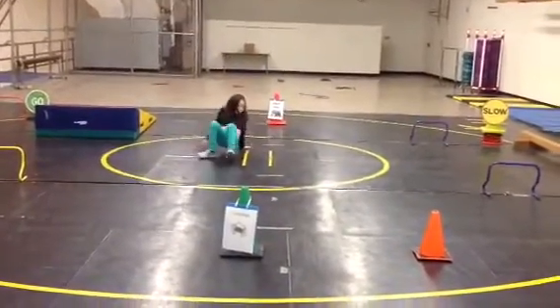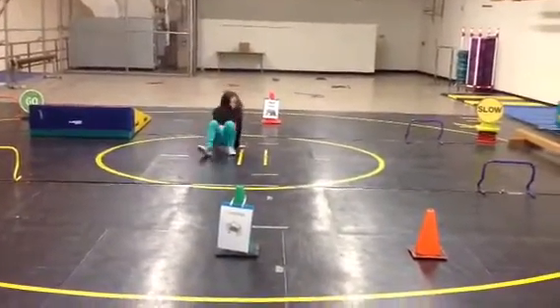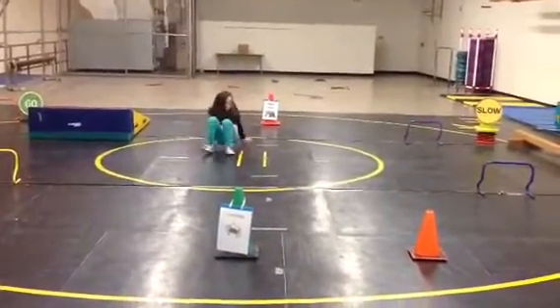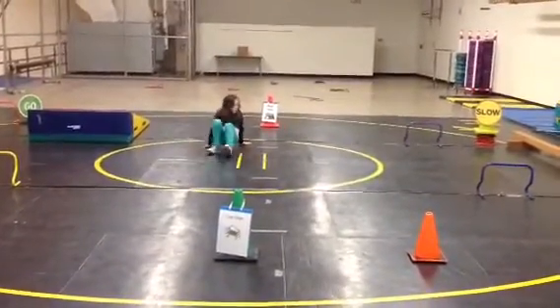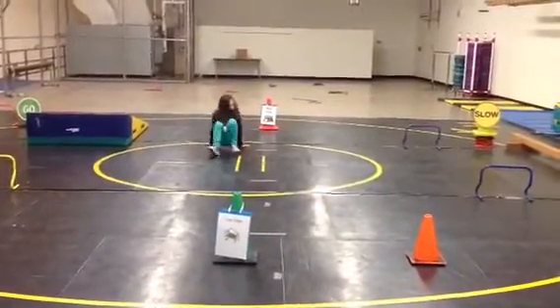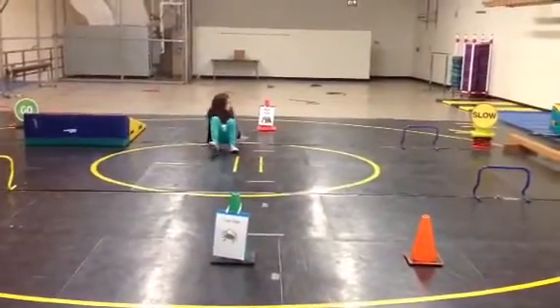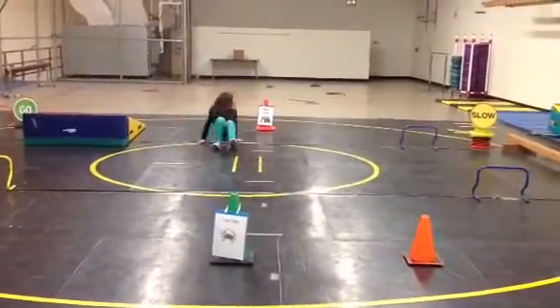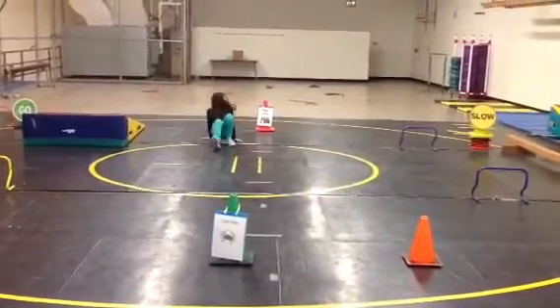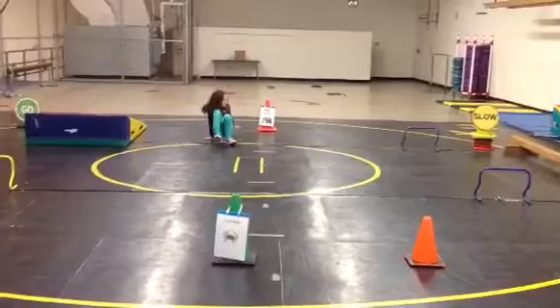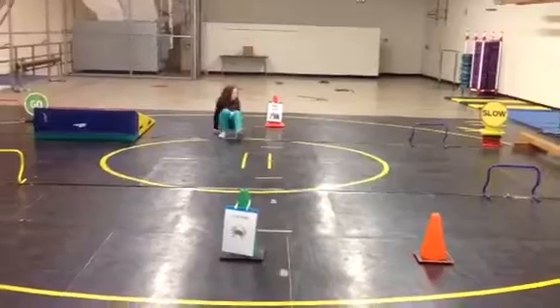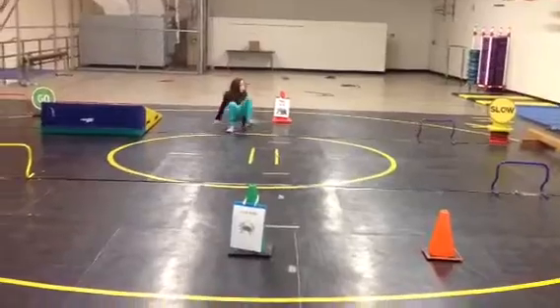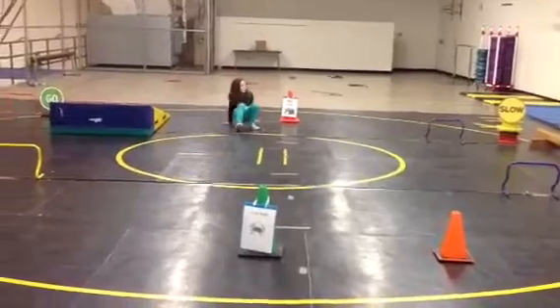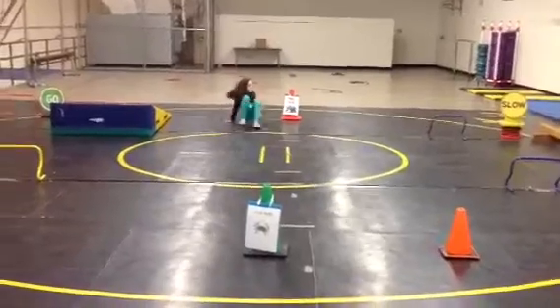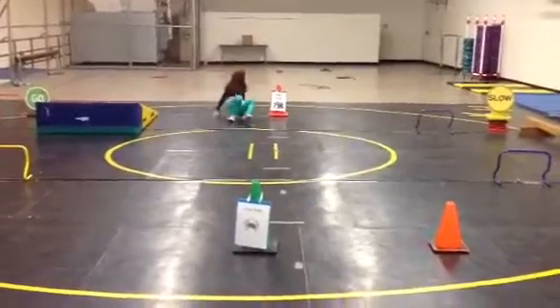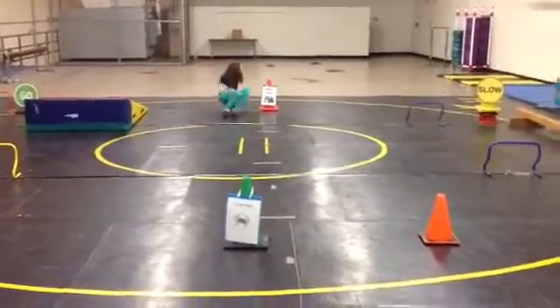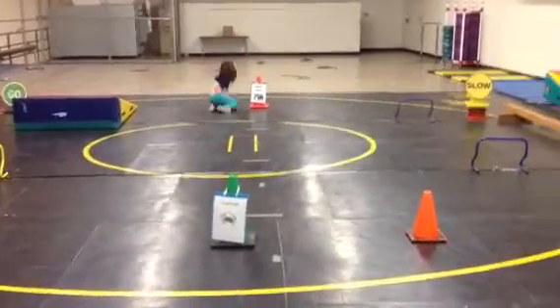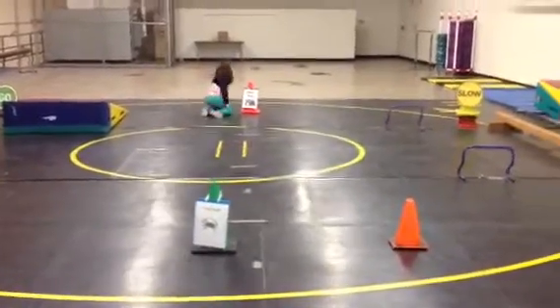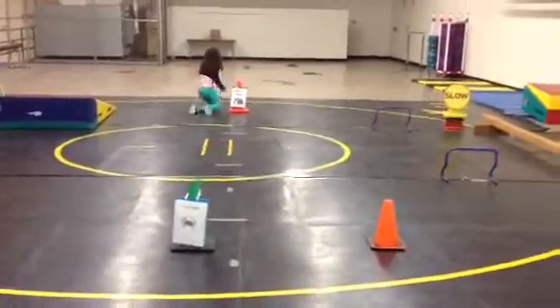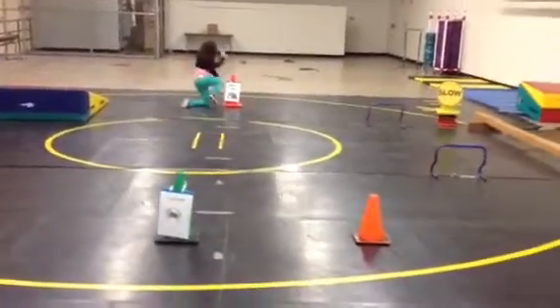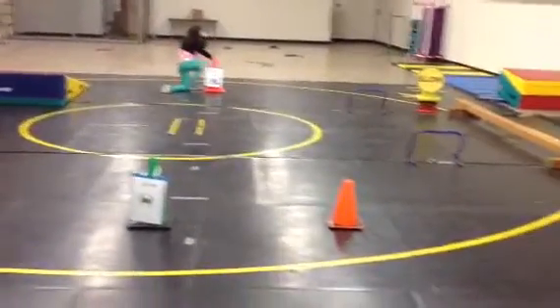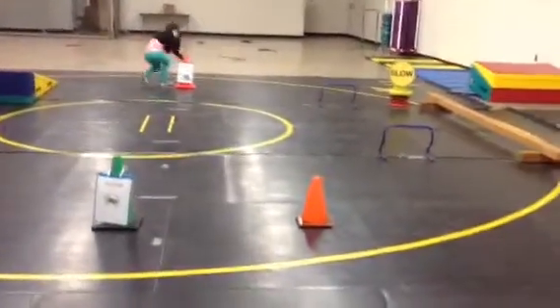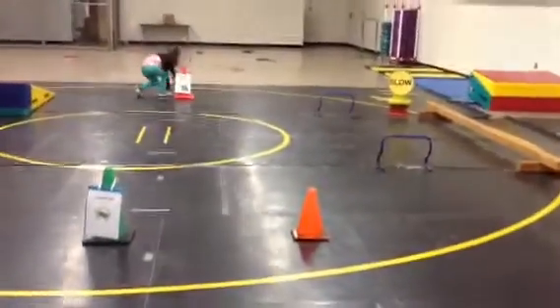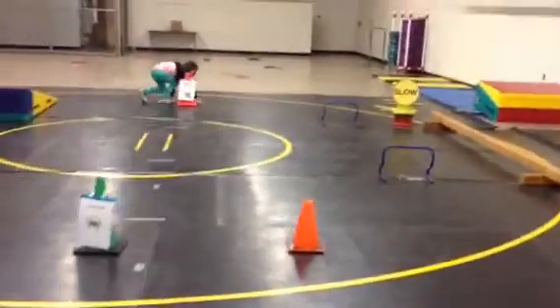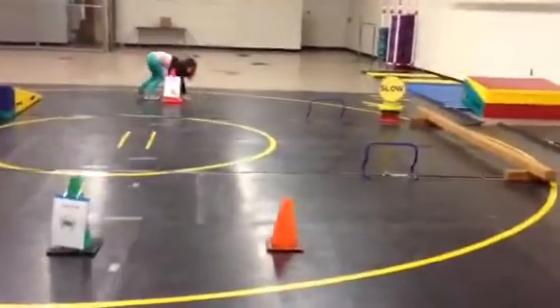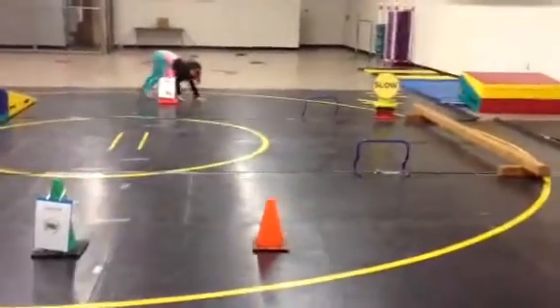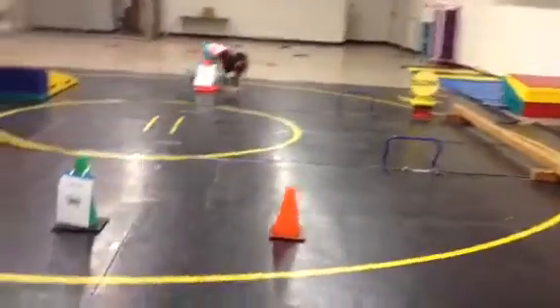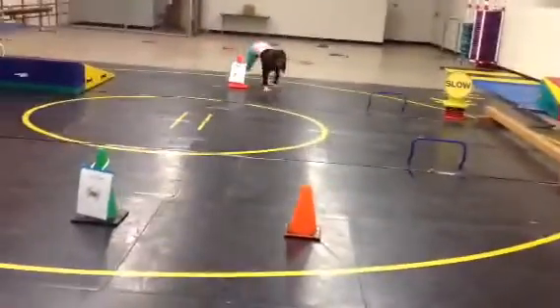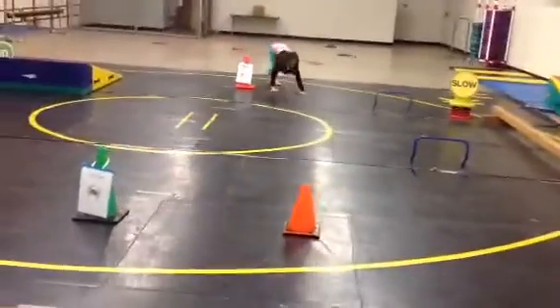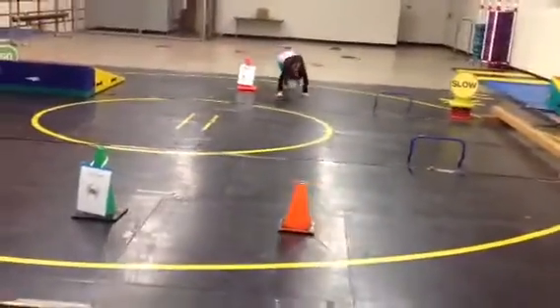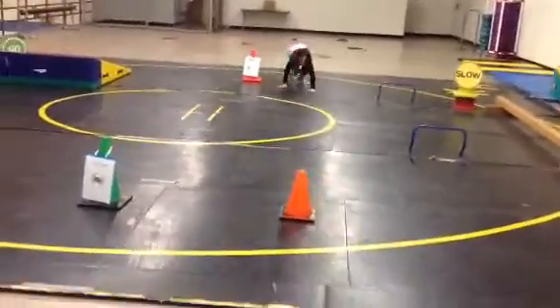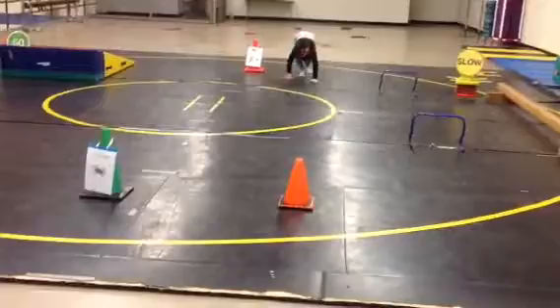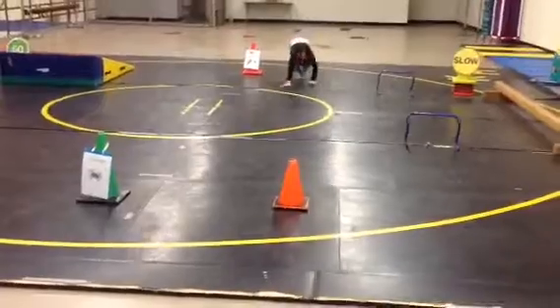Good job. Crab walk is hard but it's good for your arms. Flip over and bear walk all the way down to this cone.